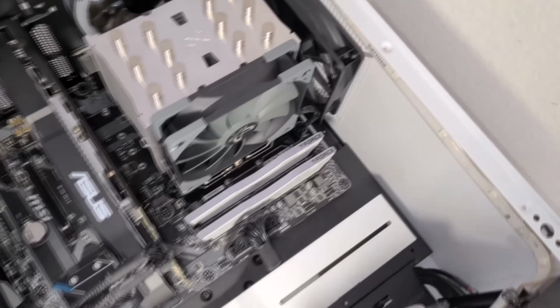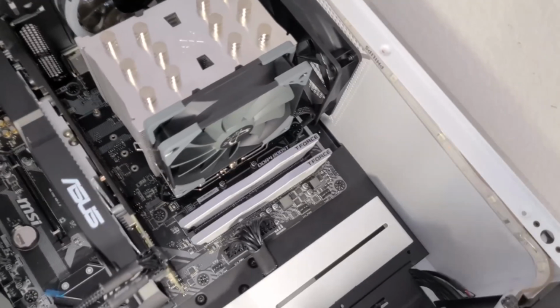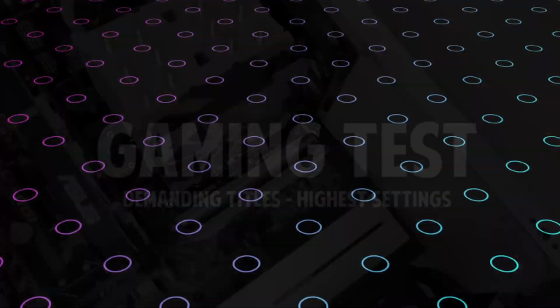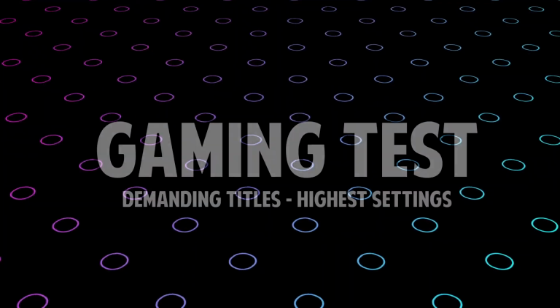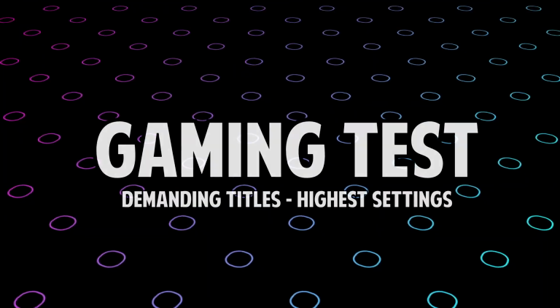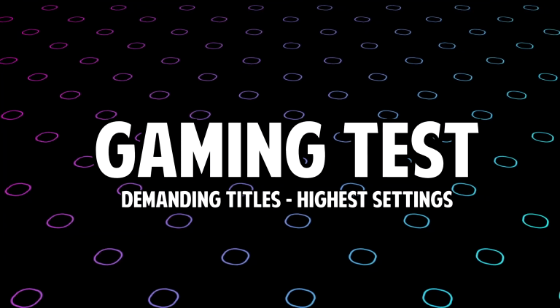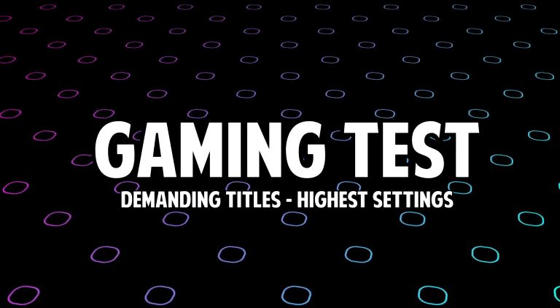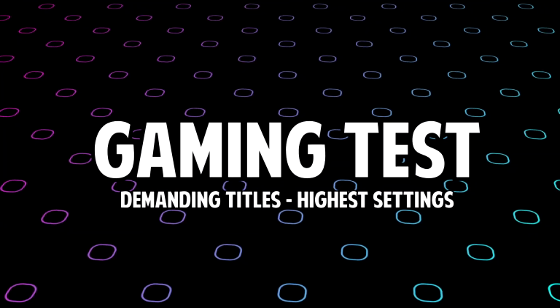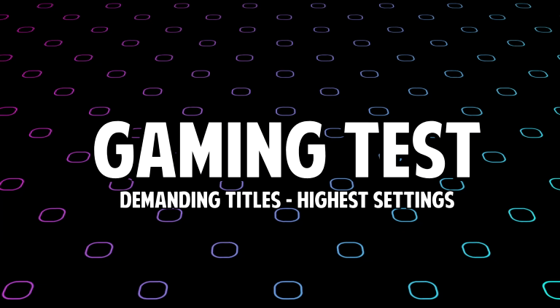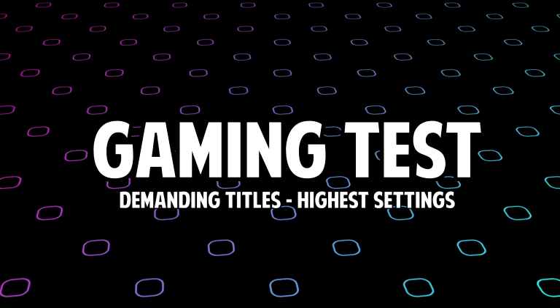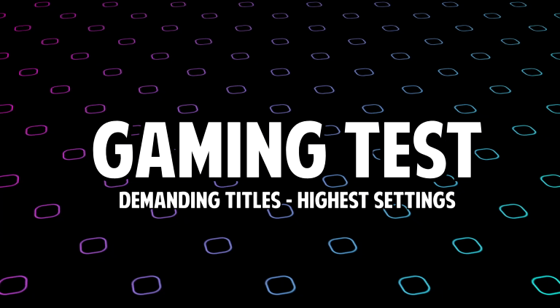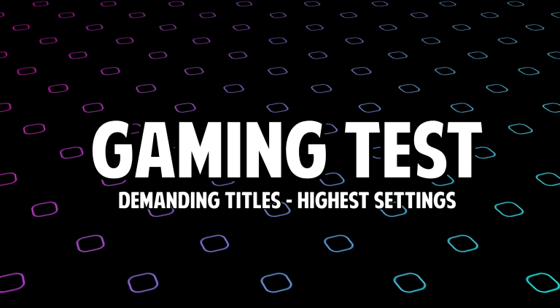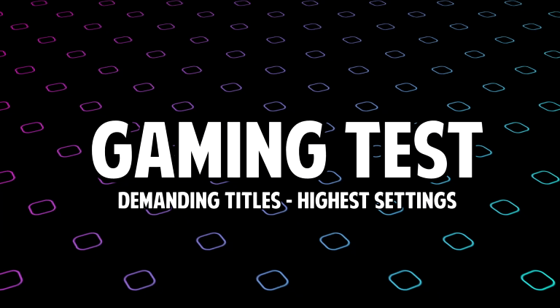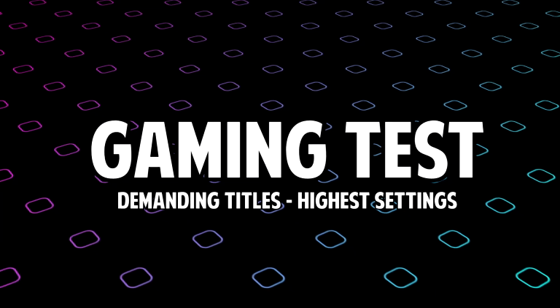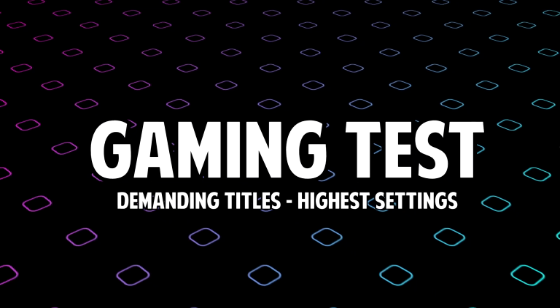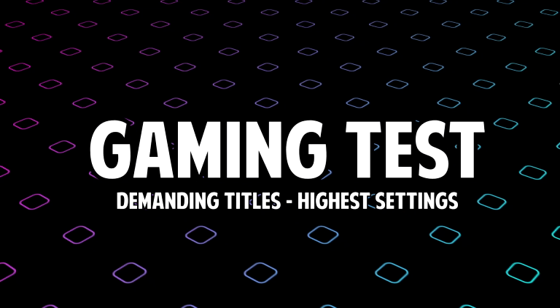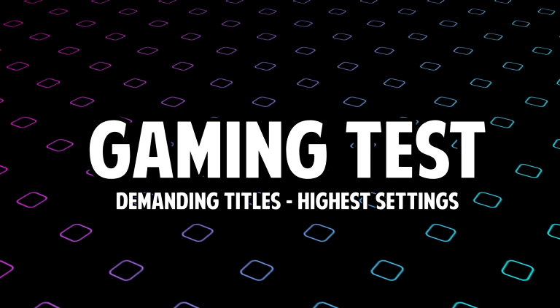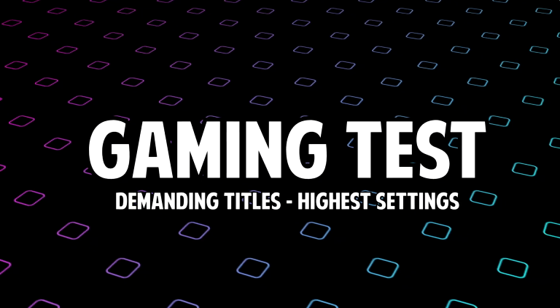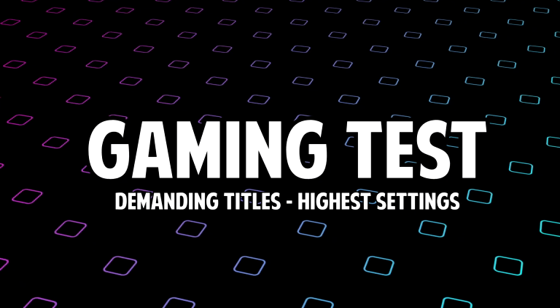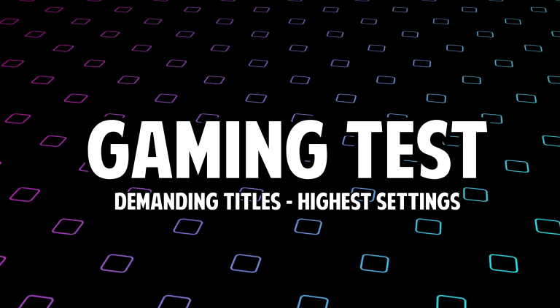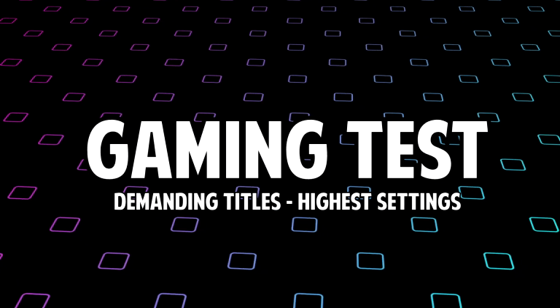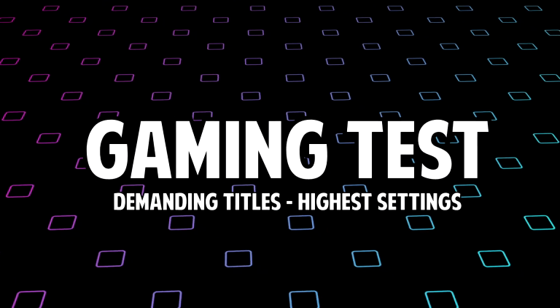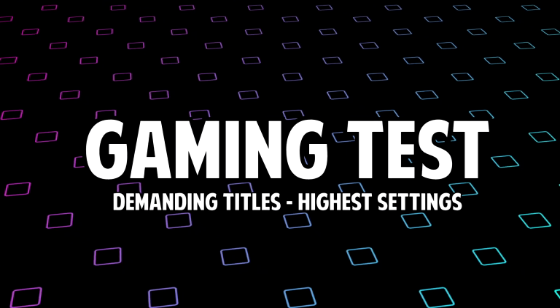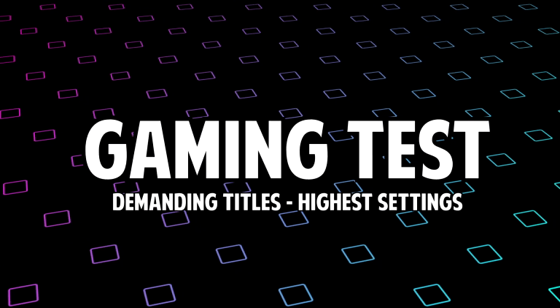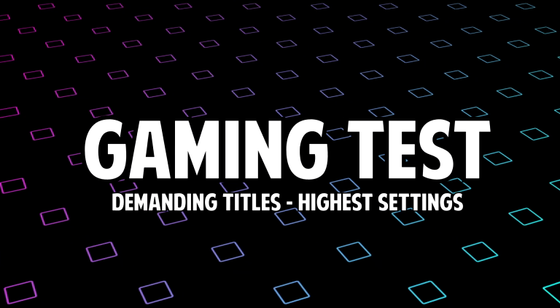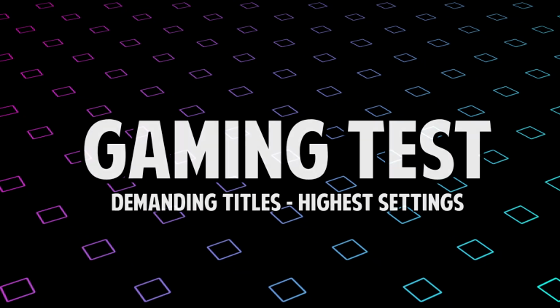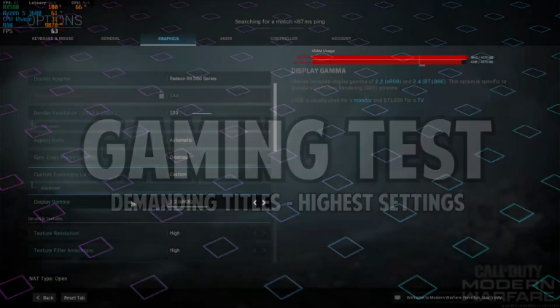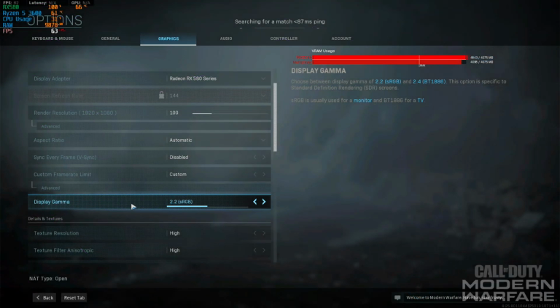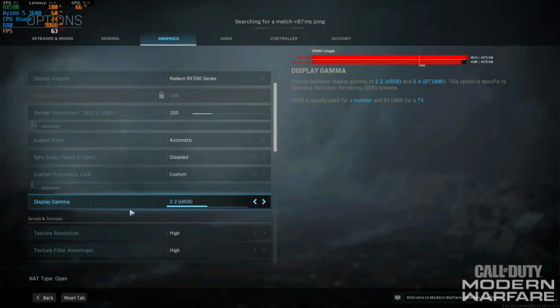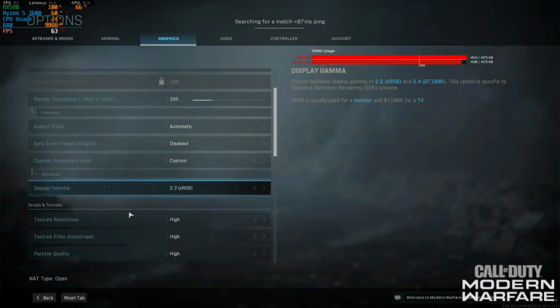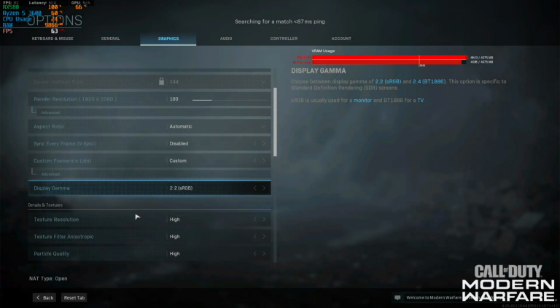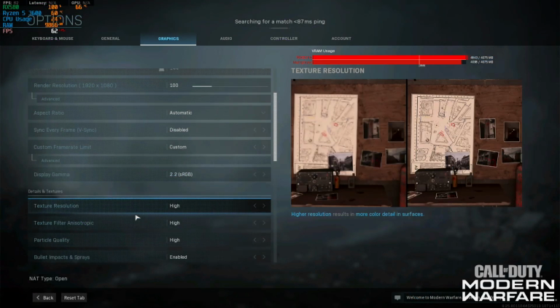And now for the numbers. For this section, I won't be doing any commentary. So sit back, relax, and enjoy the benchmarks.